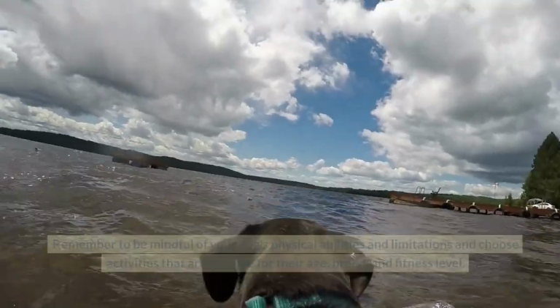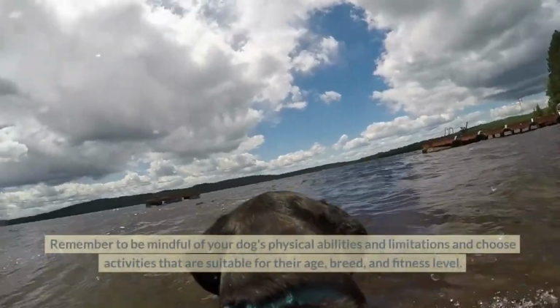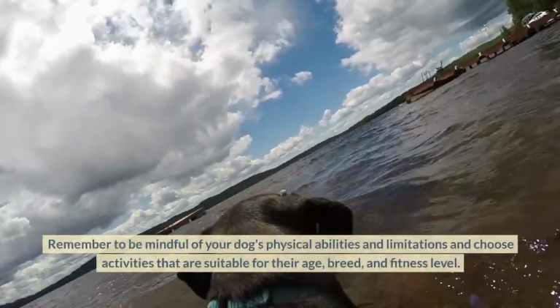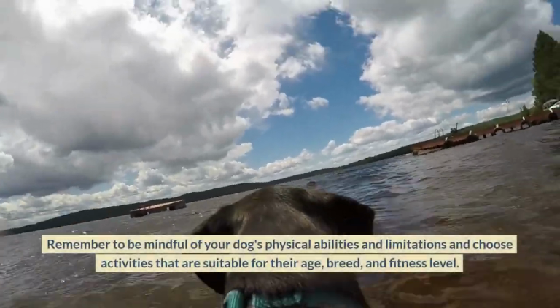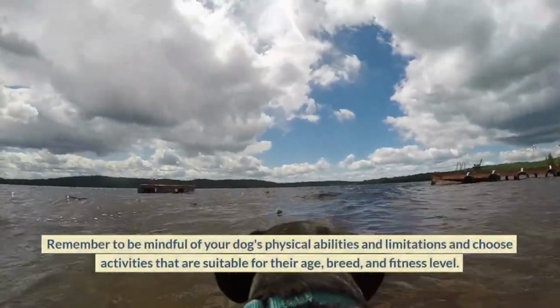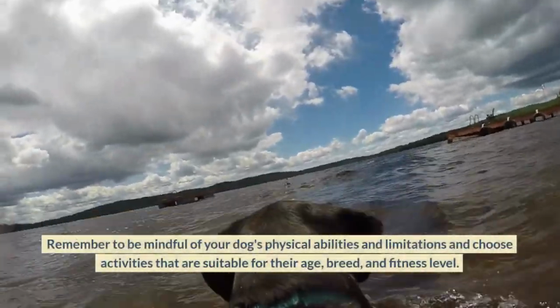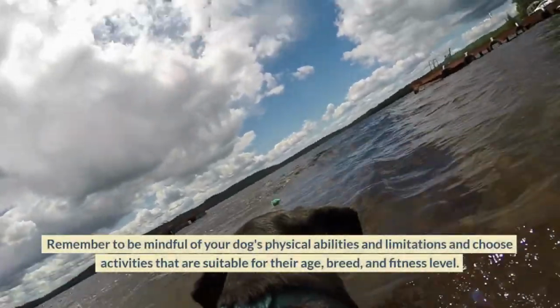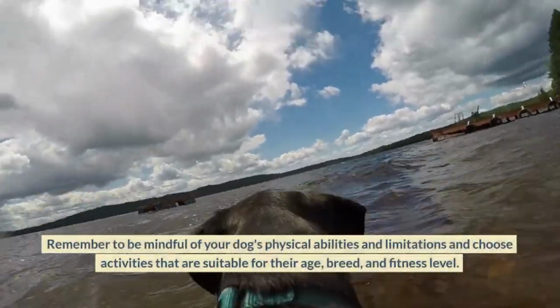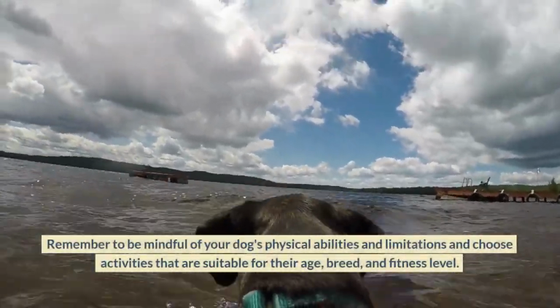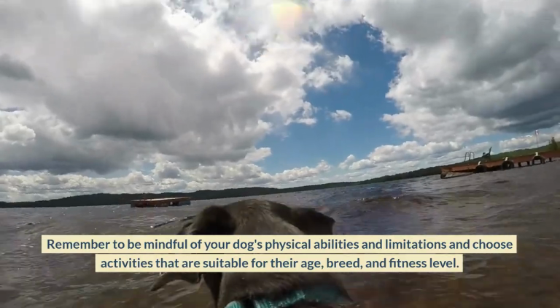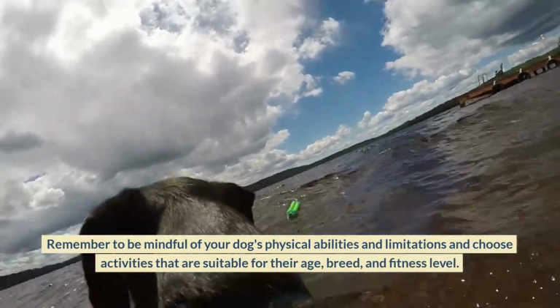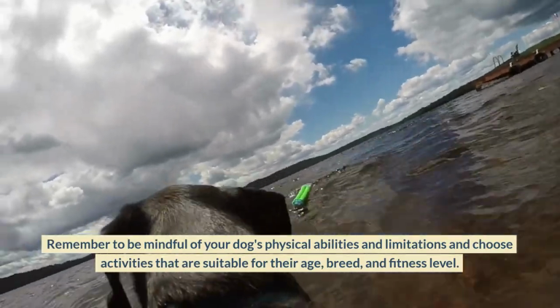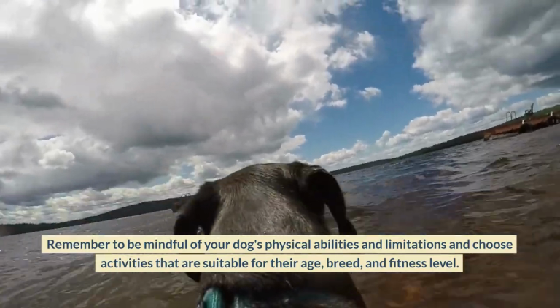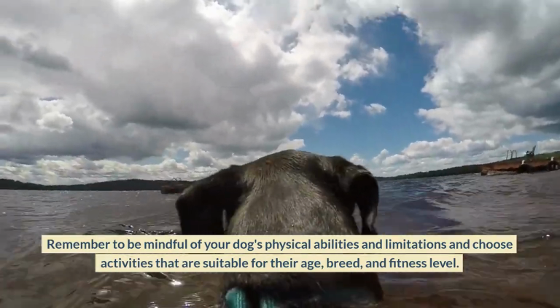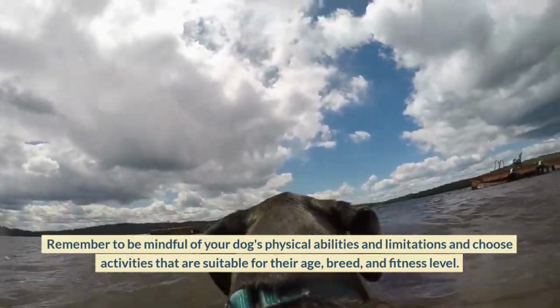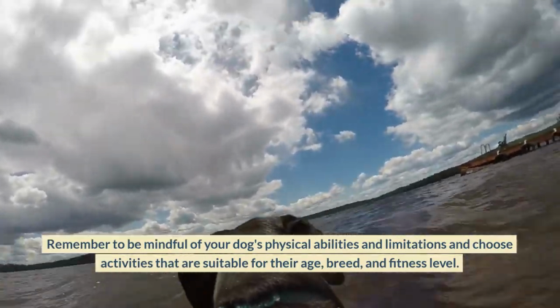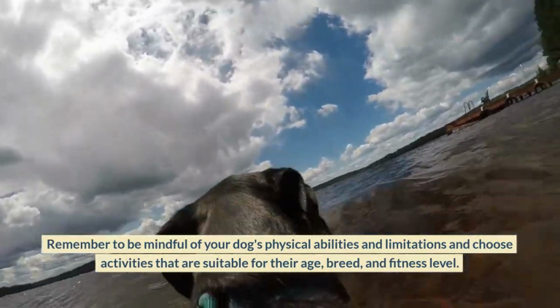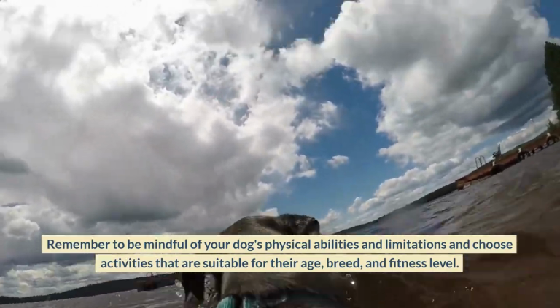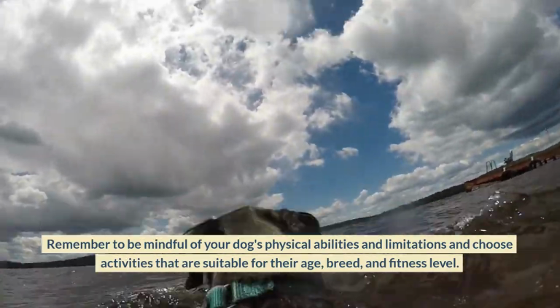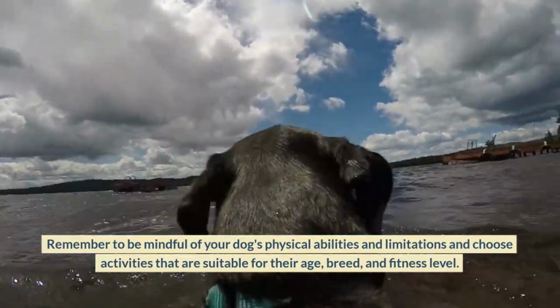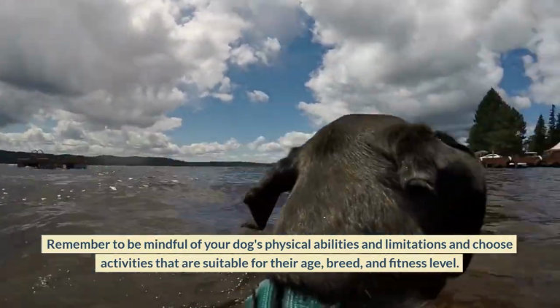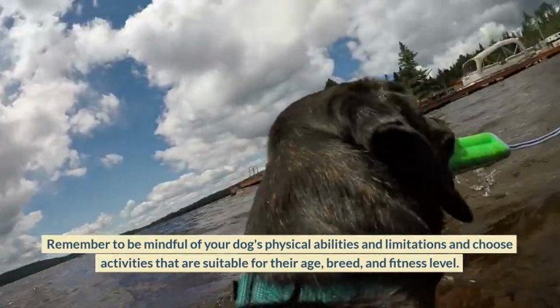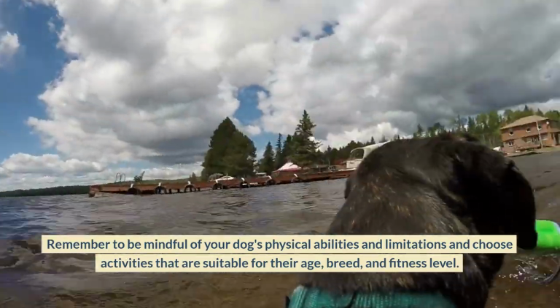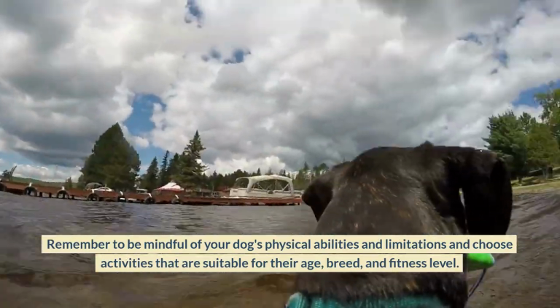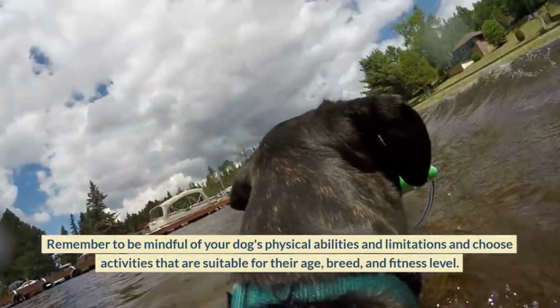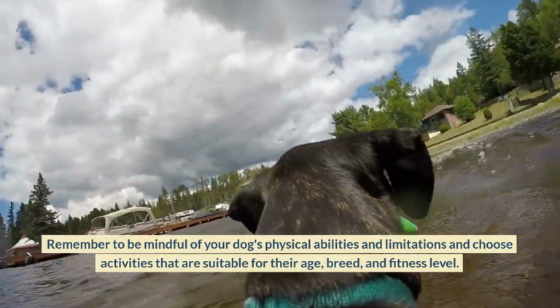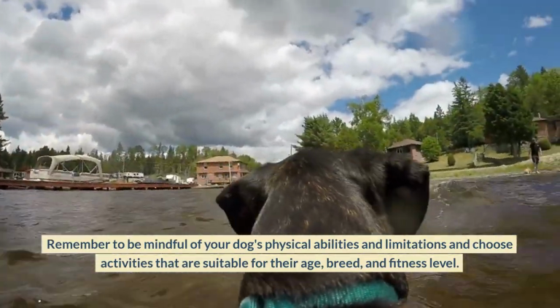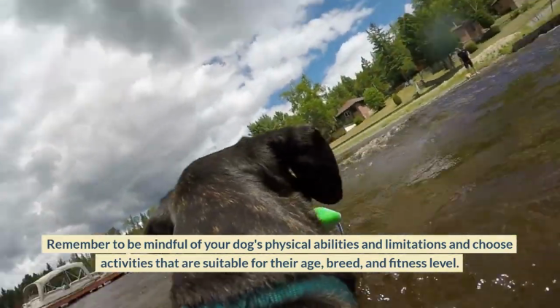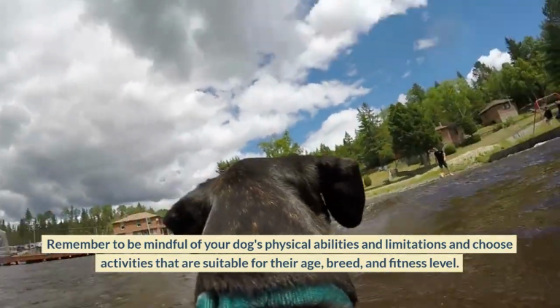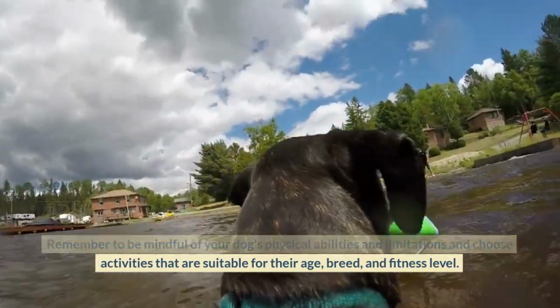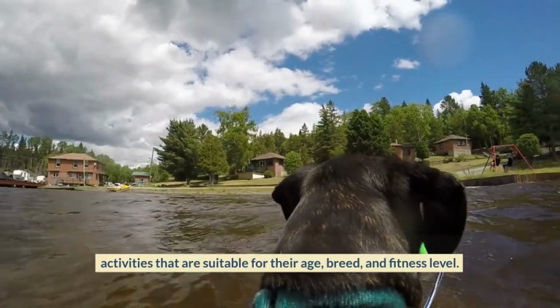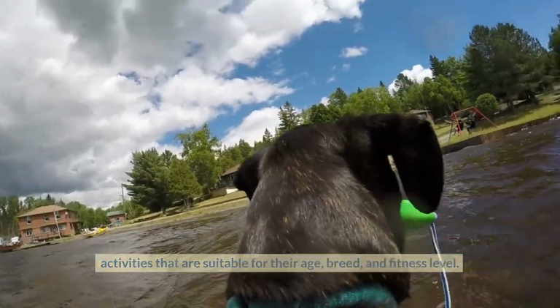Remember to be mindful of your dog's physical abilities and limitations, and choose activities that are suitable for their age, breed, and fitness level.